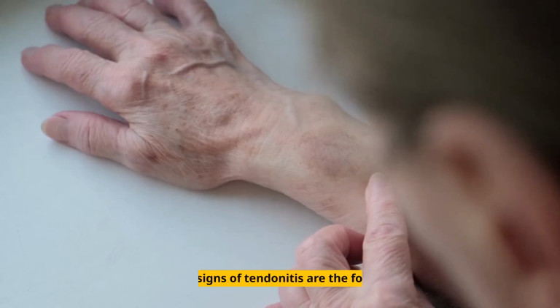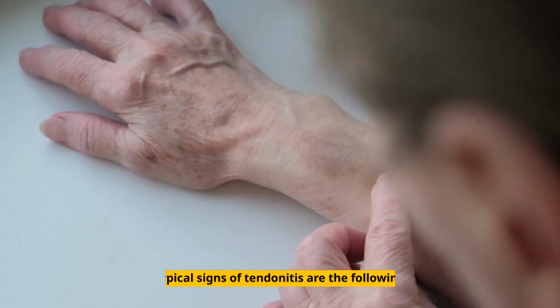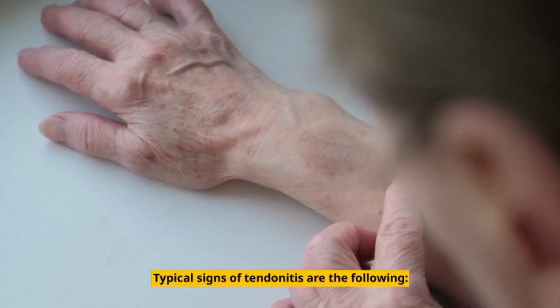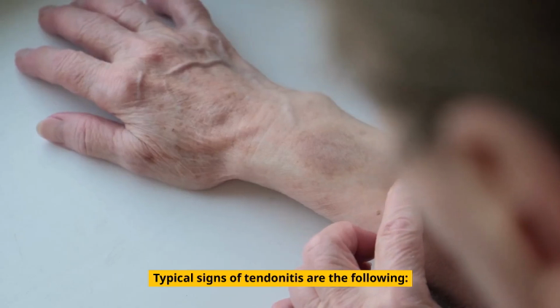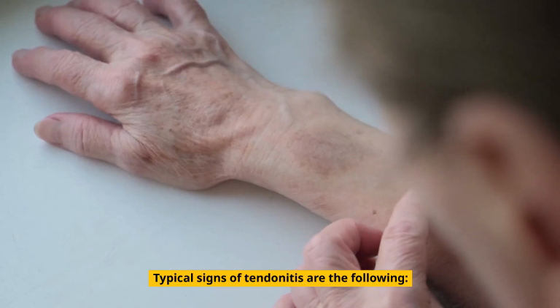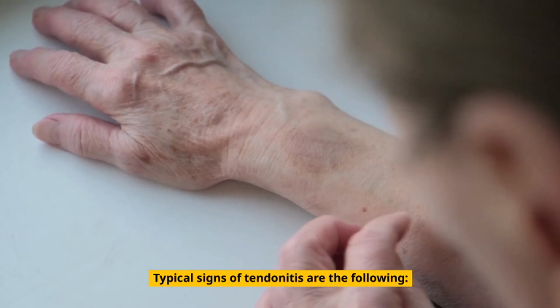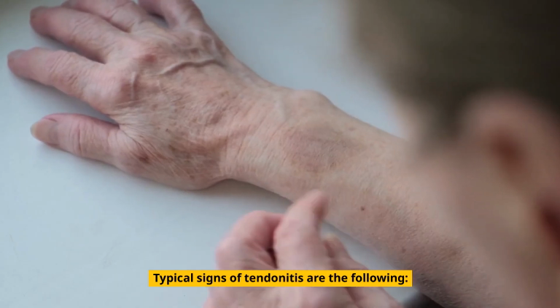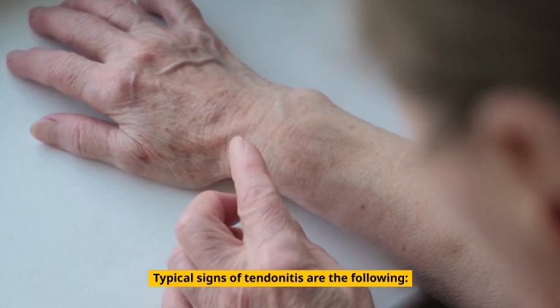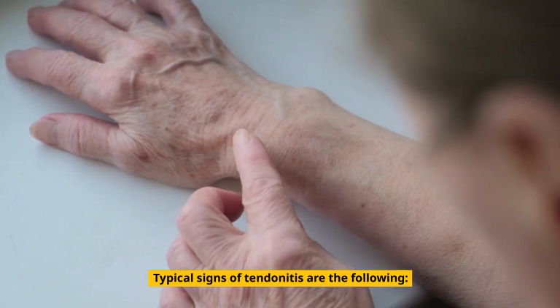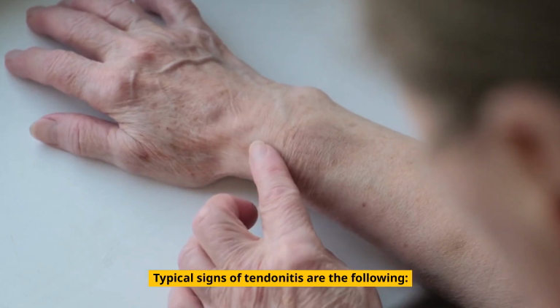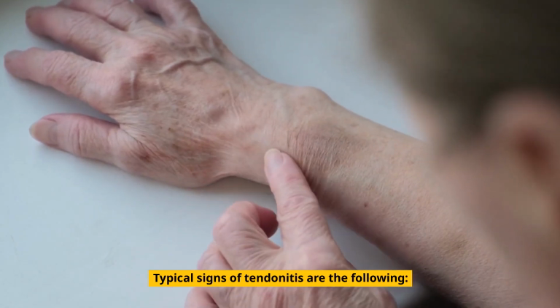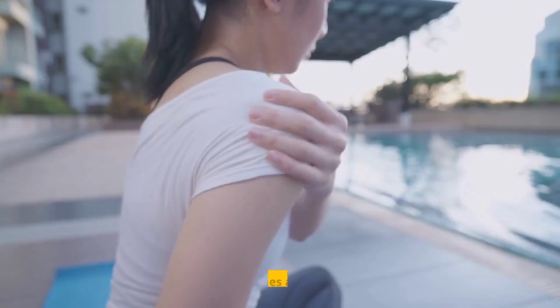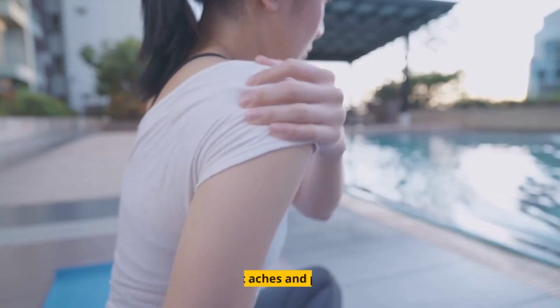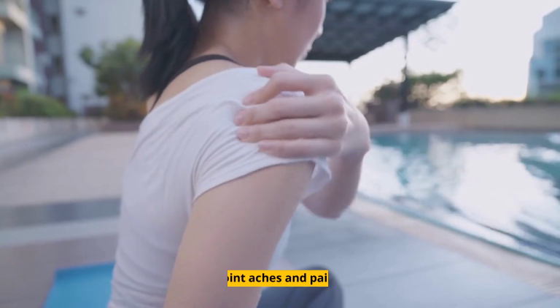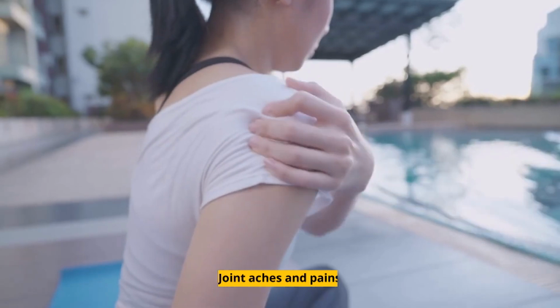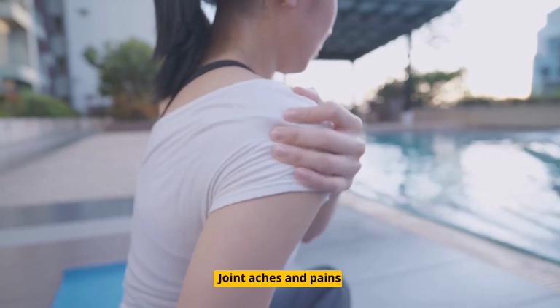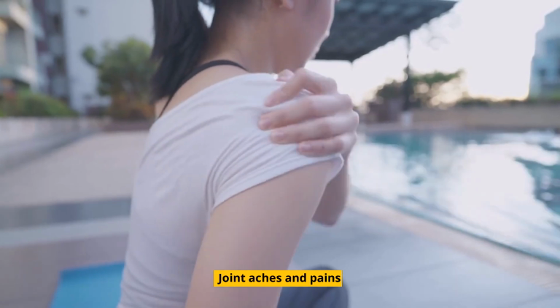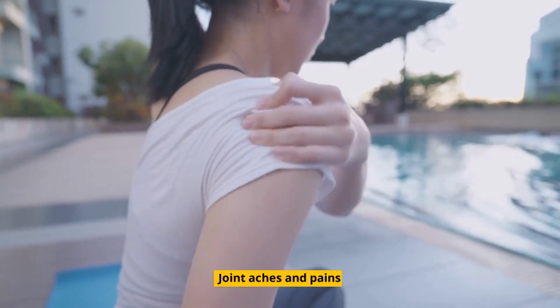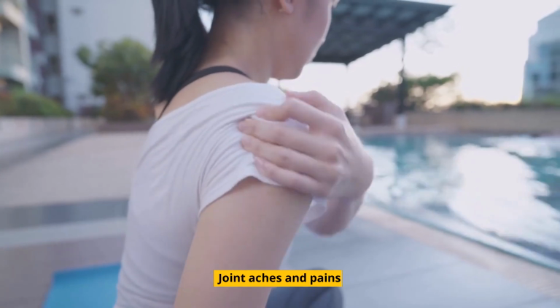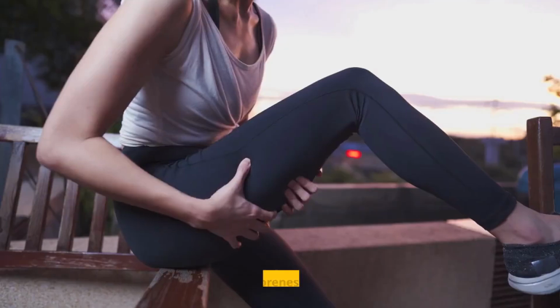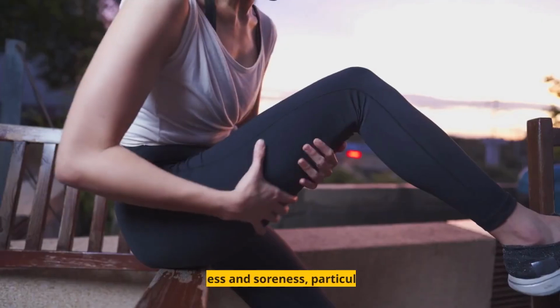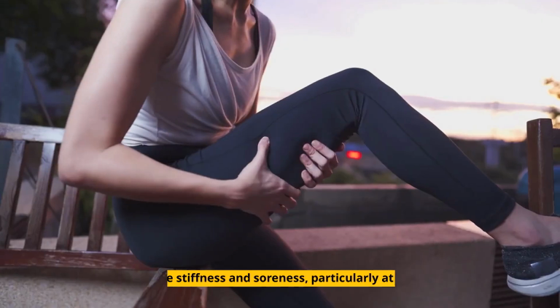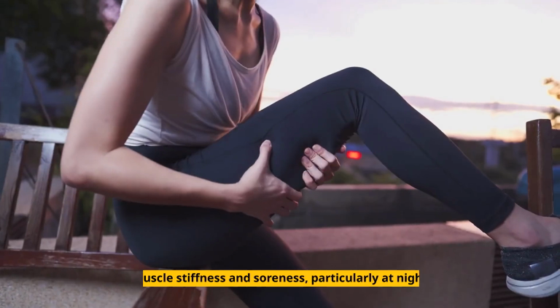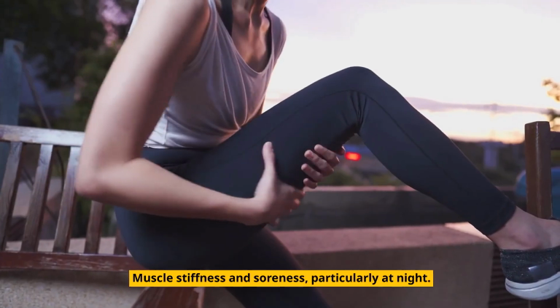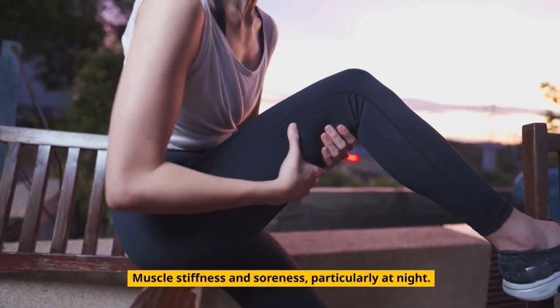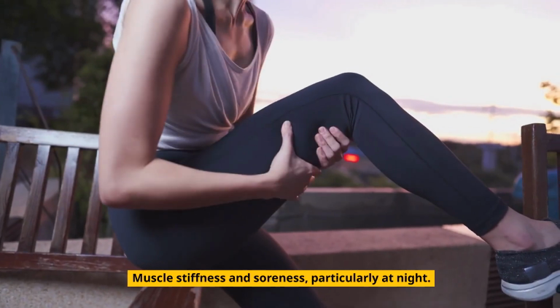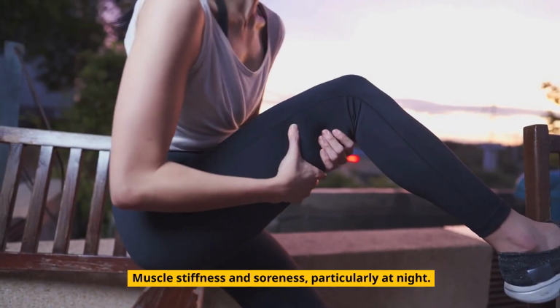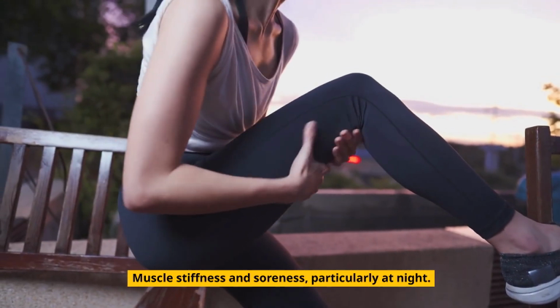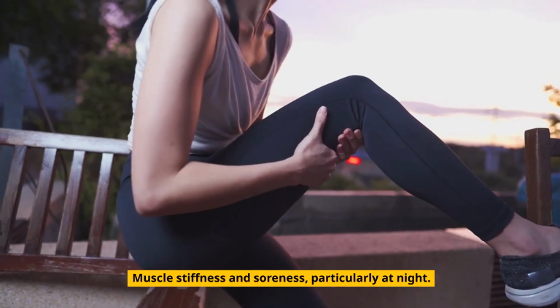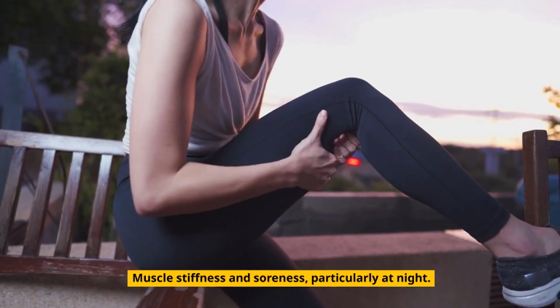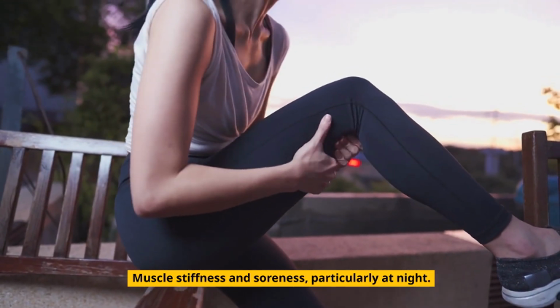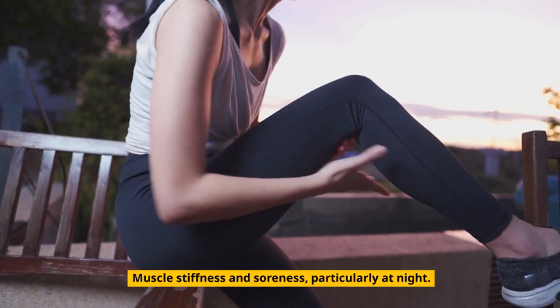Typical signs of tendinitis are the following: joint aches and pains, muscle stiffness and soreness, particularly at night.